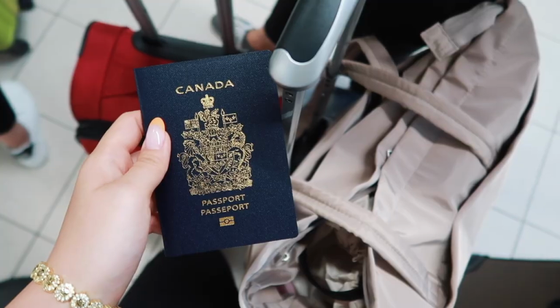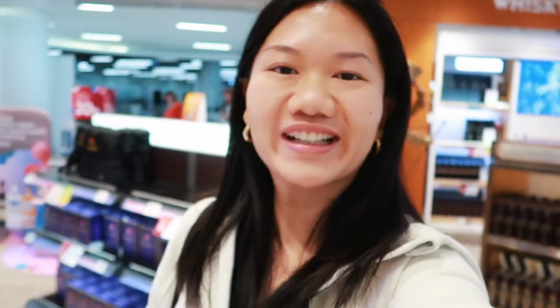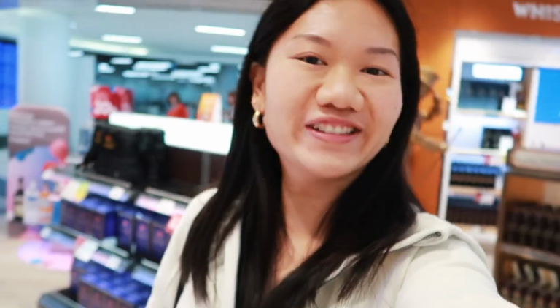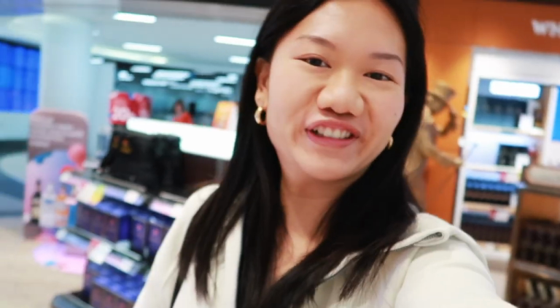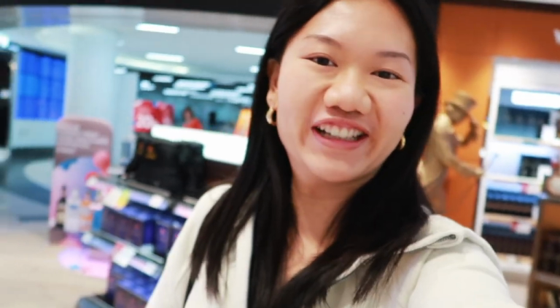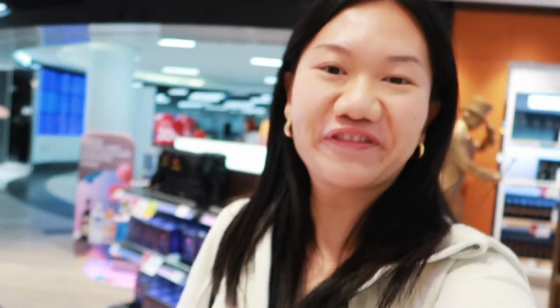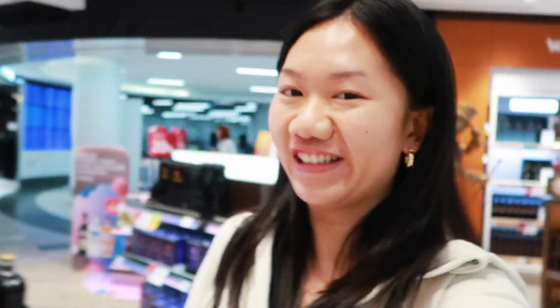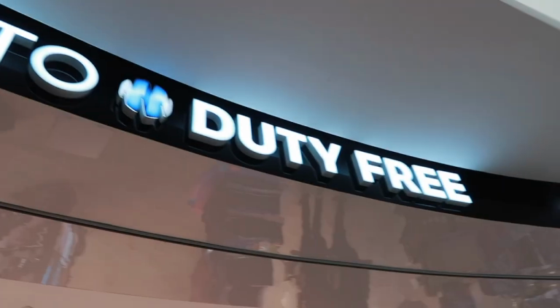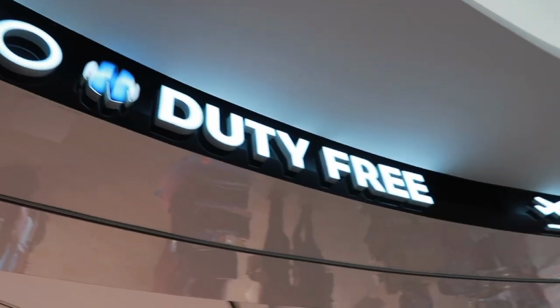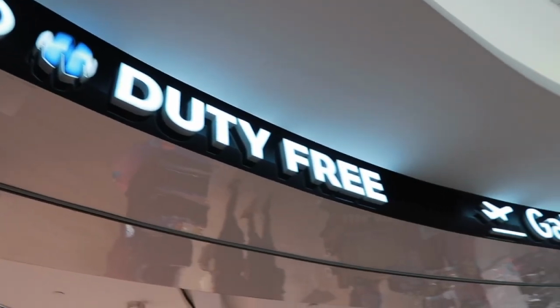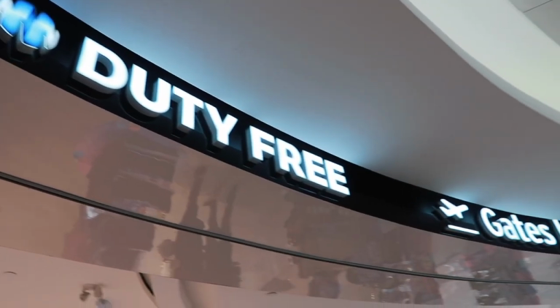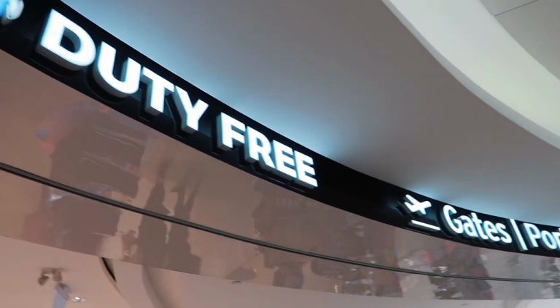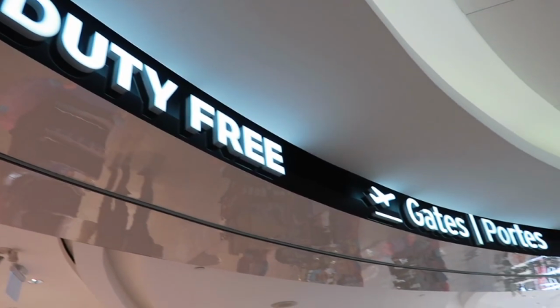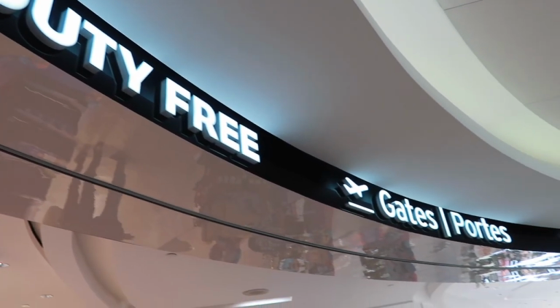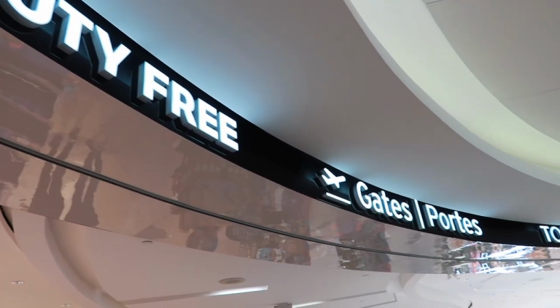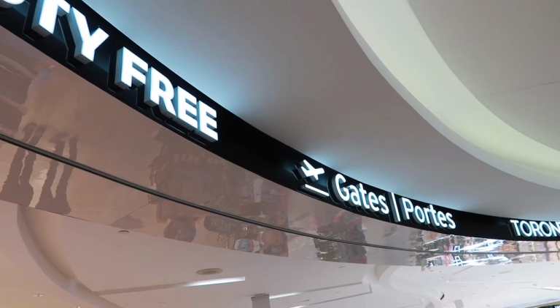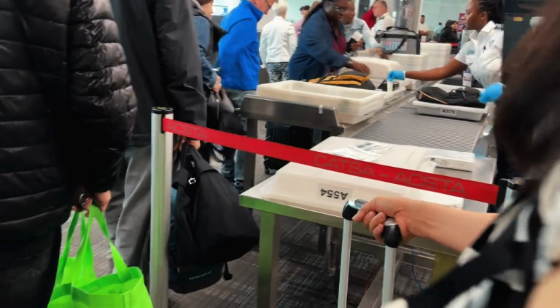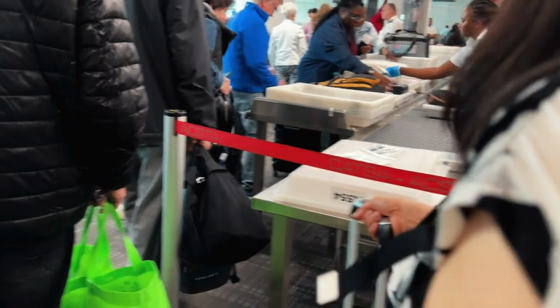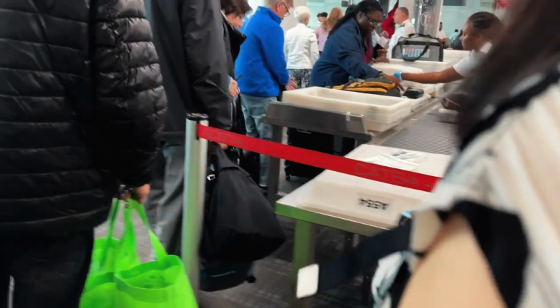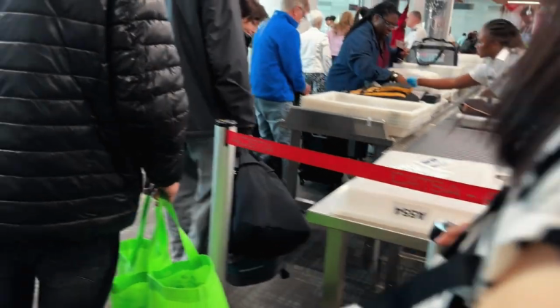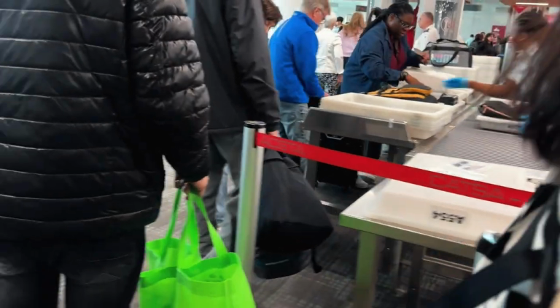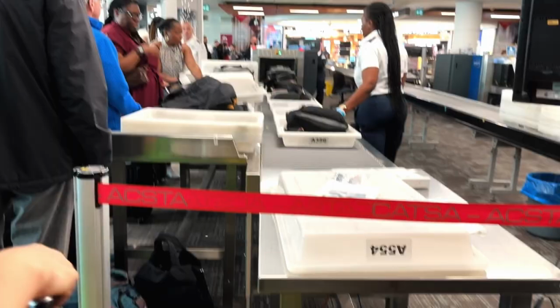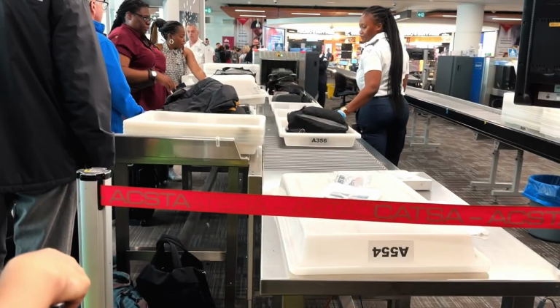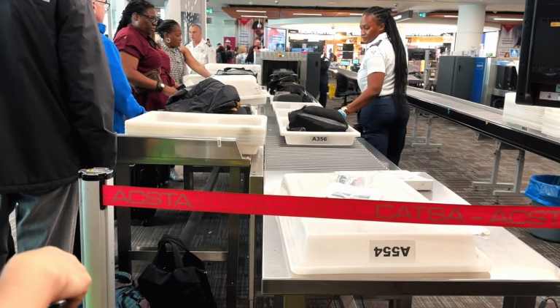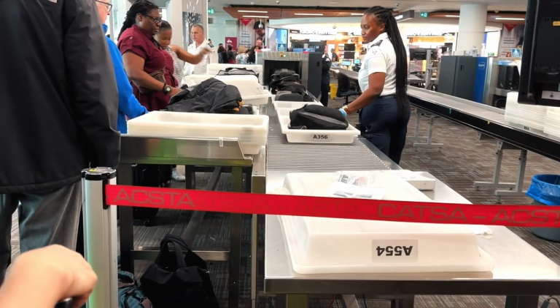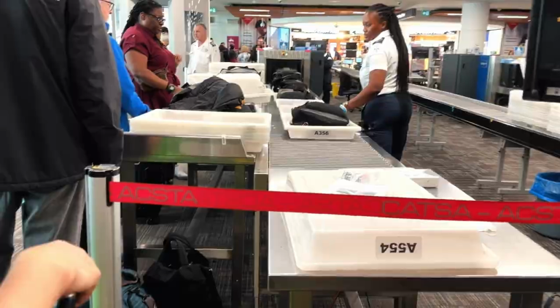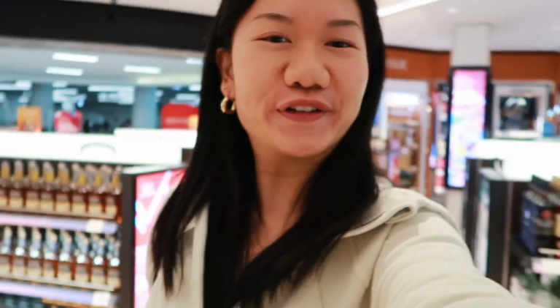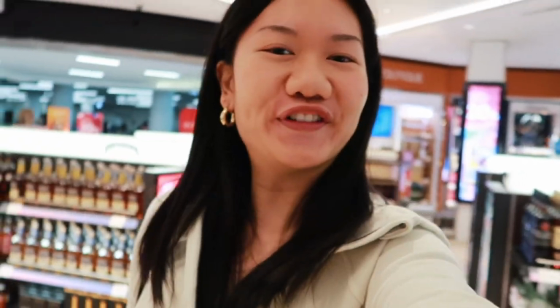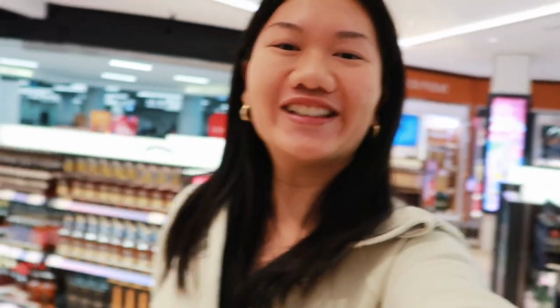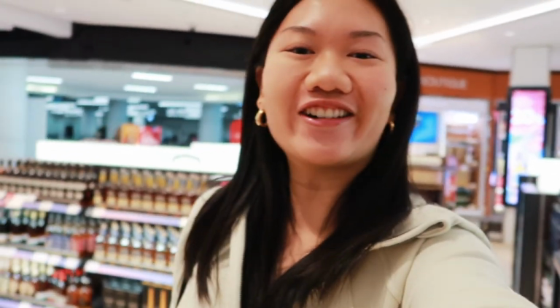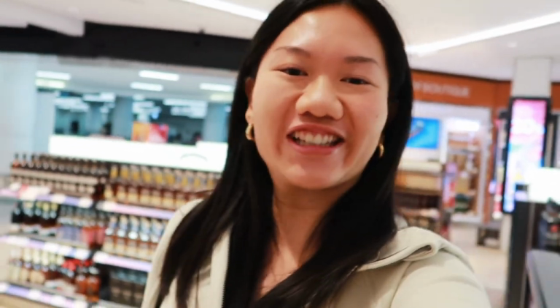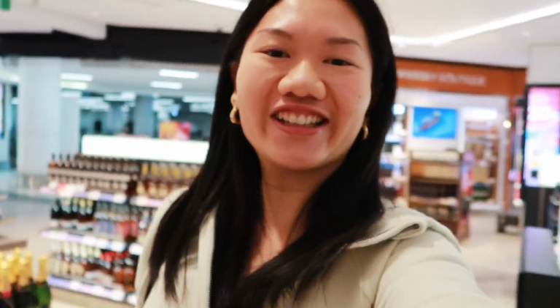Good morning! Right now I'm in a duty free. We just went through security and we're gonna go find our gate.